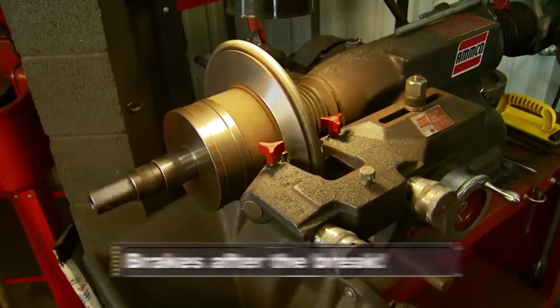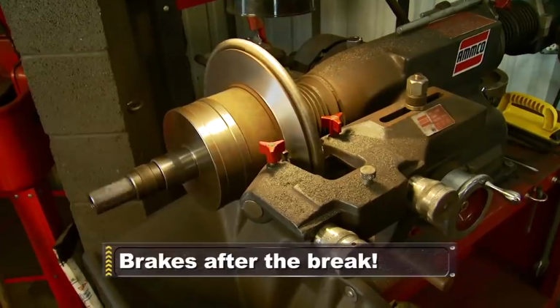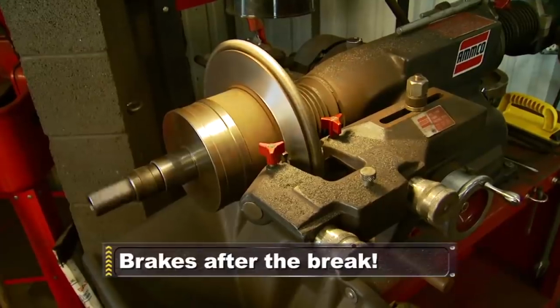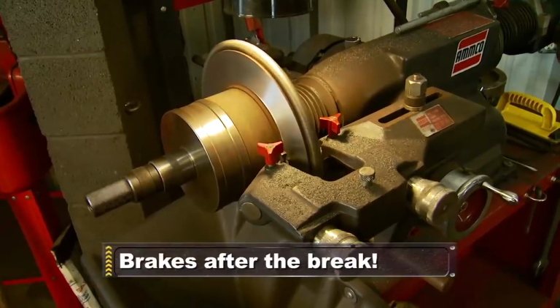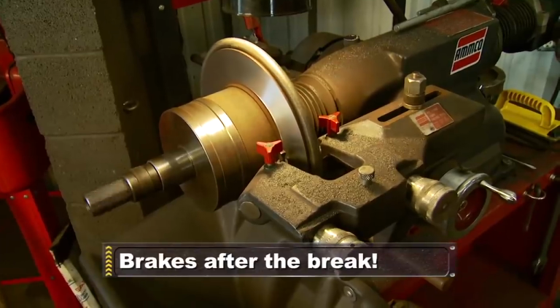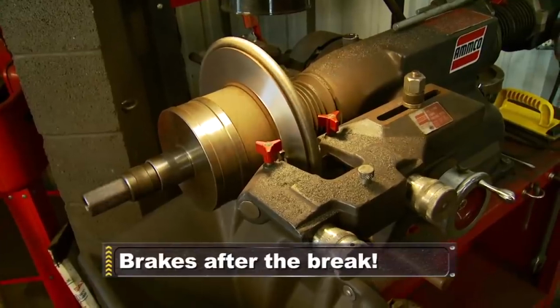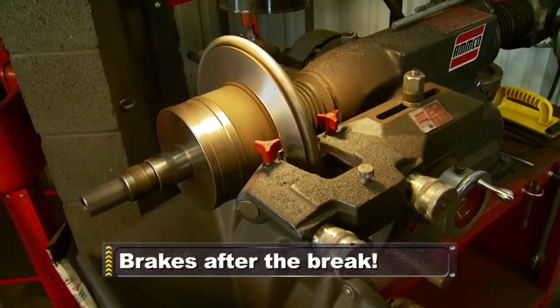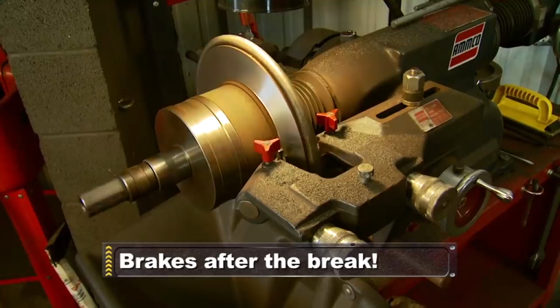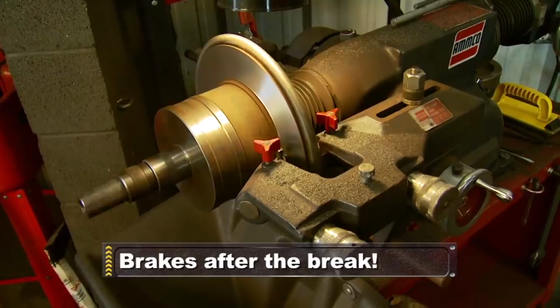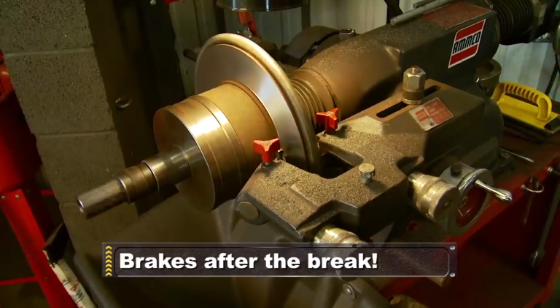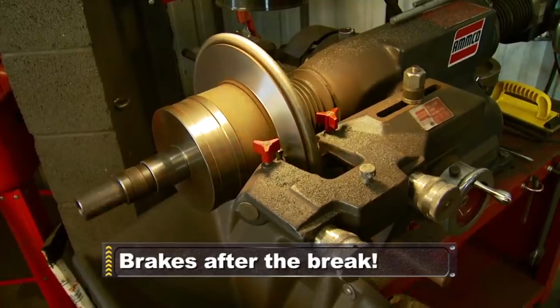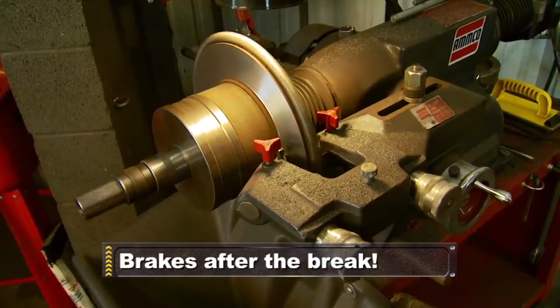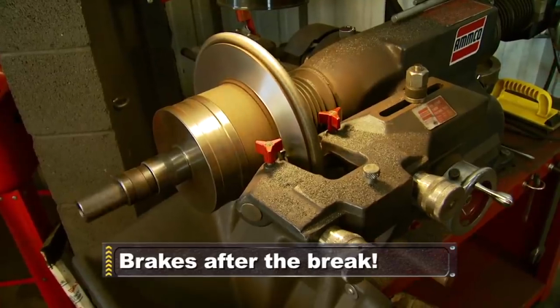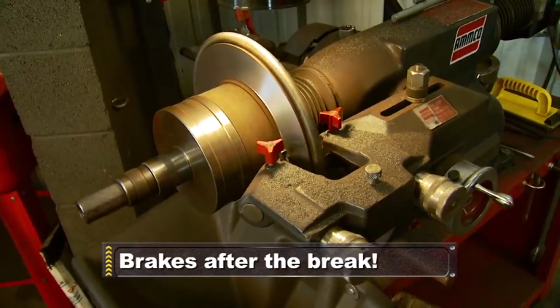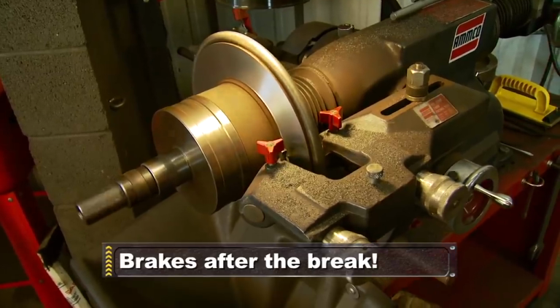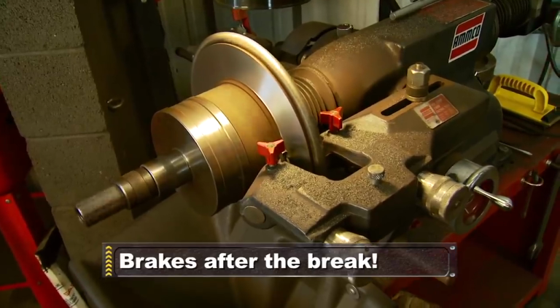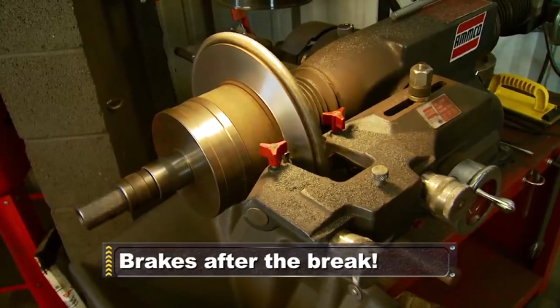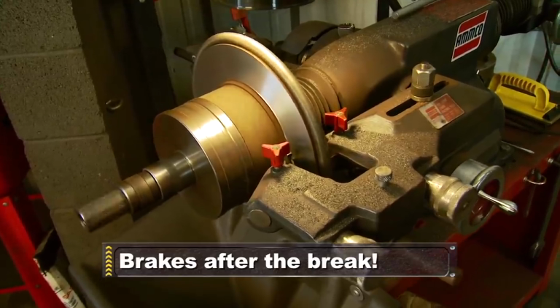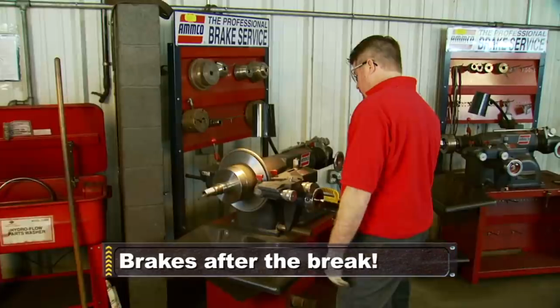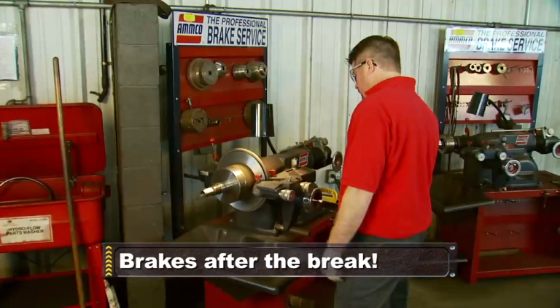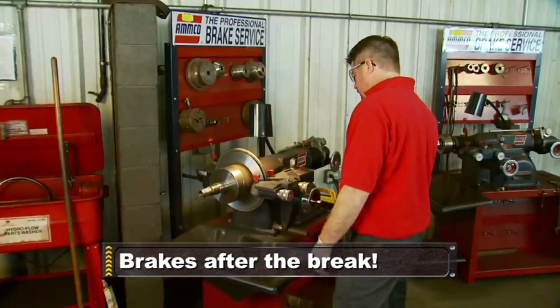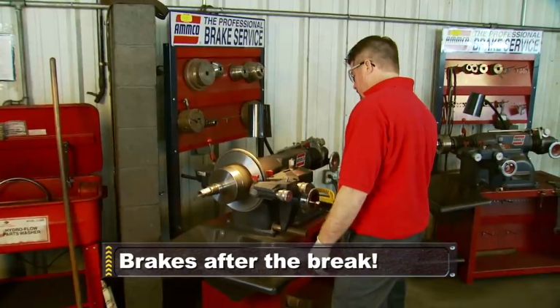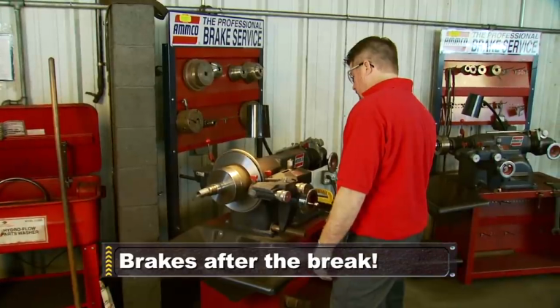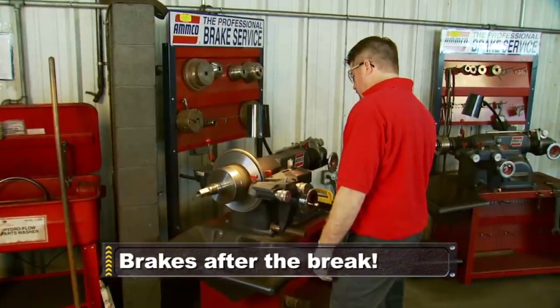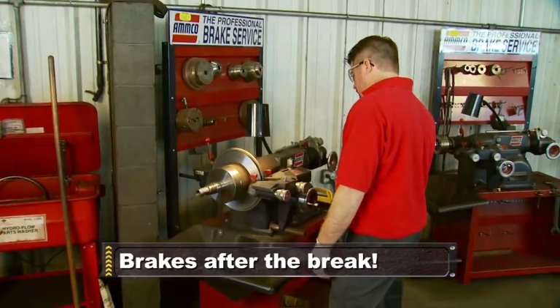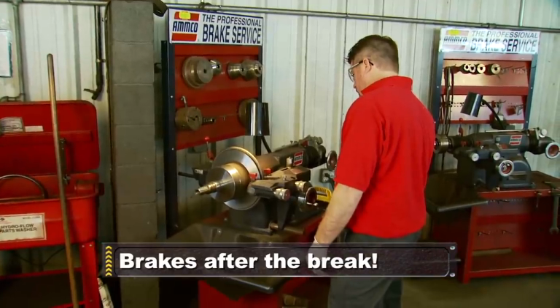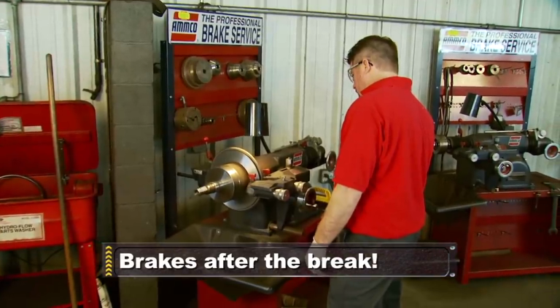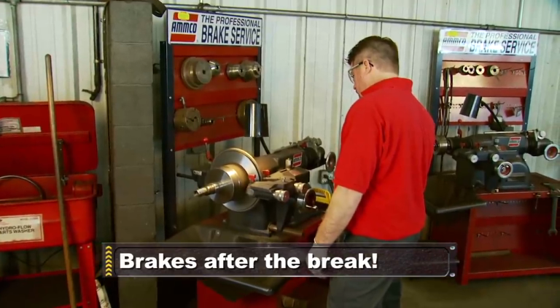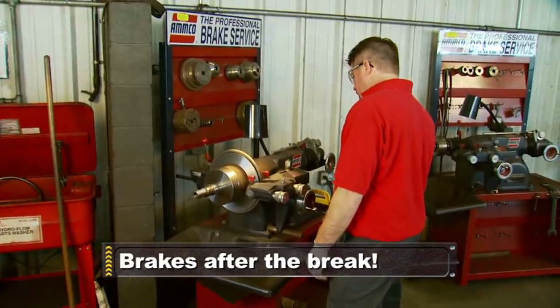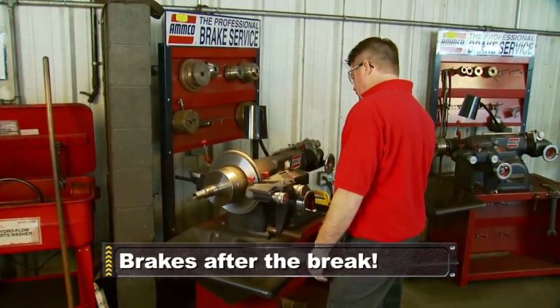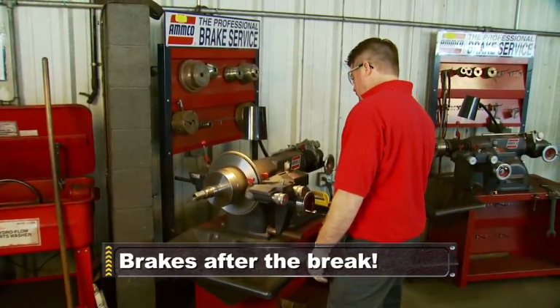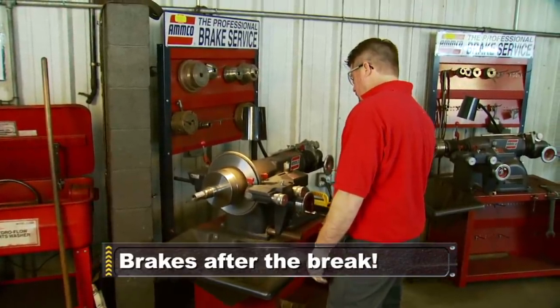When we come back, we're off to have our rotors turned the right way by some real pros.